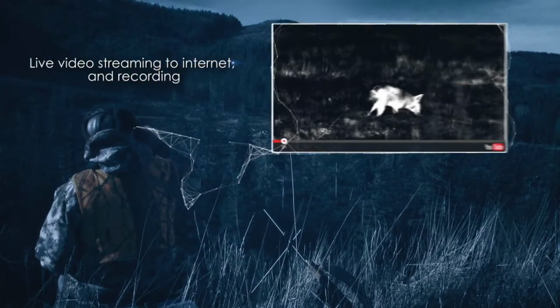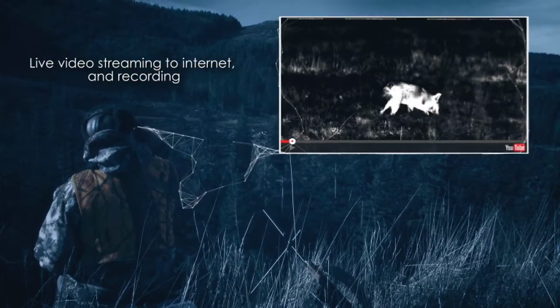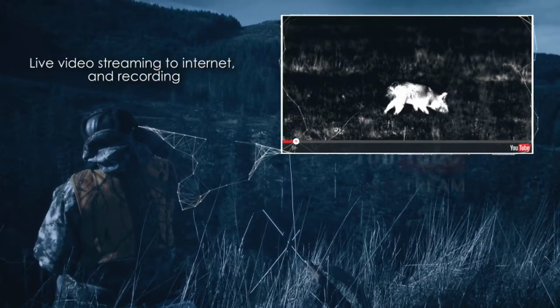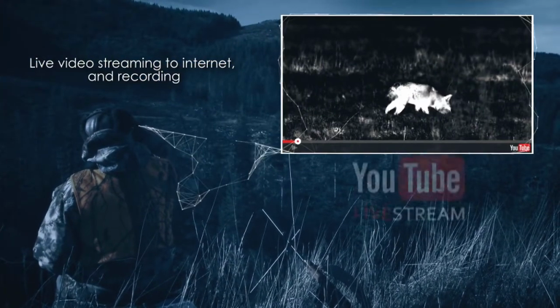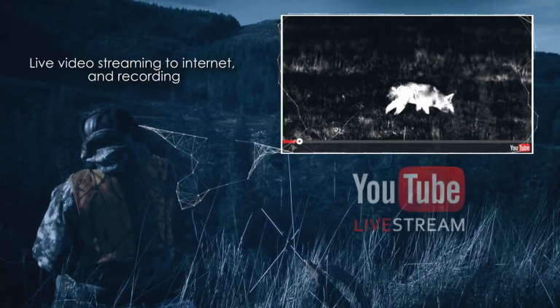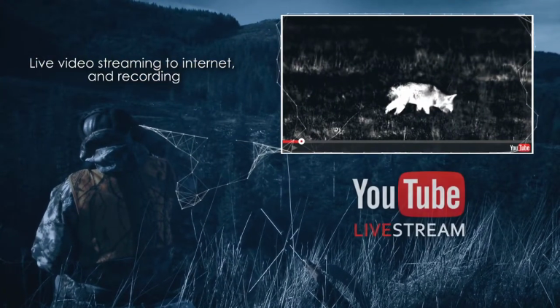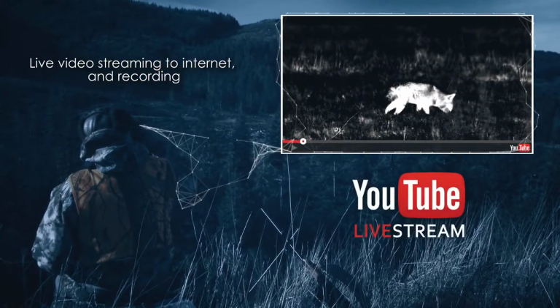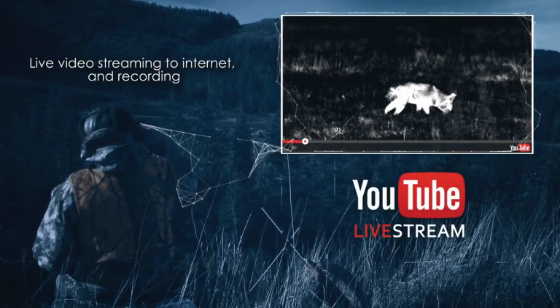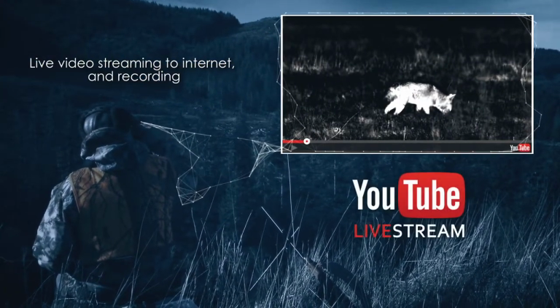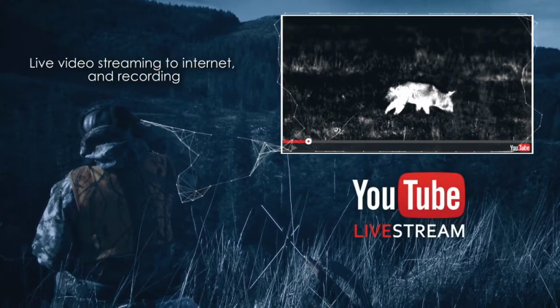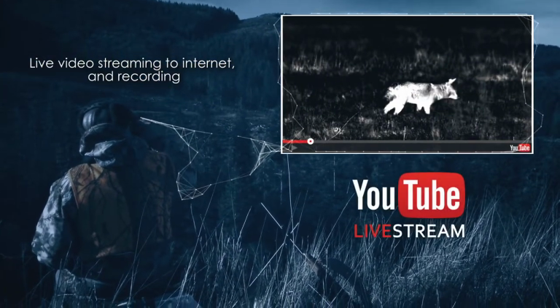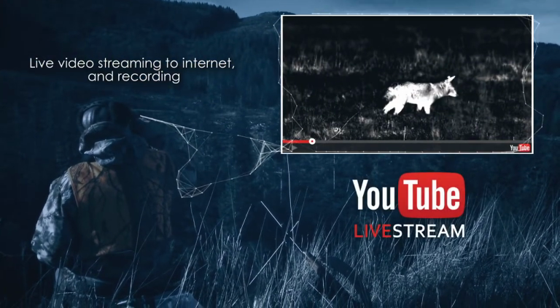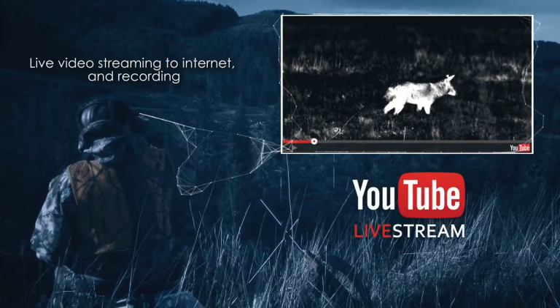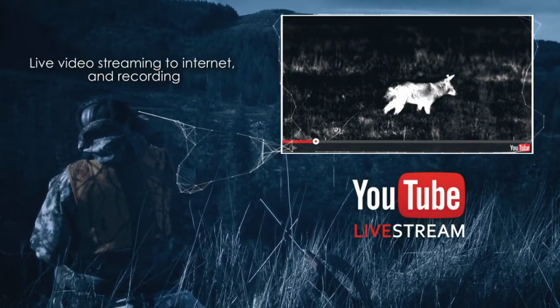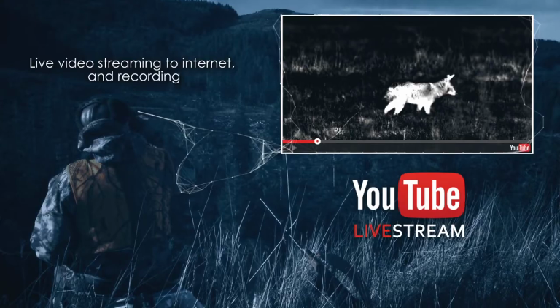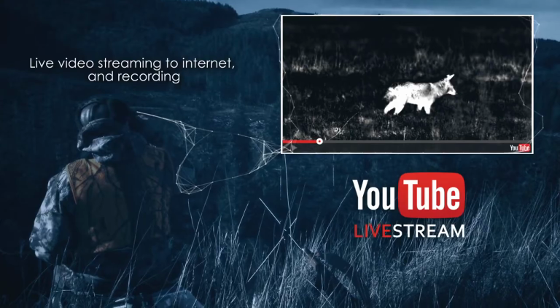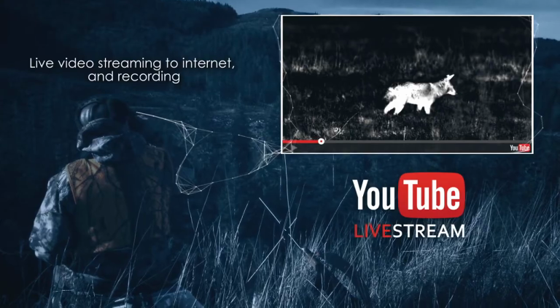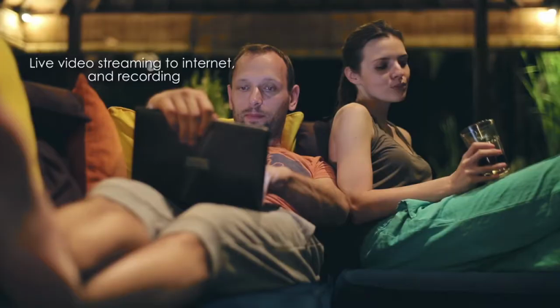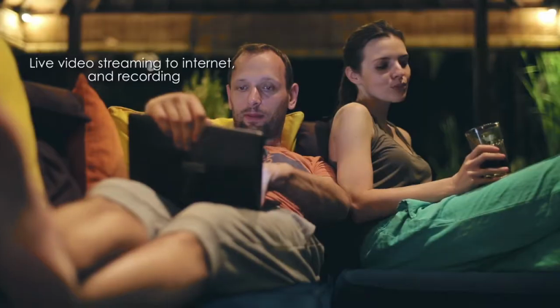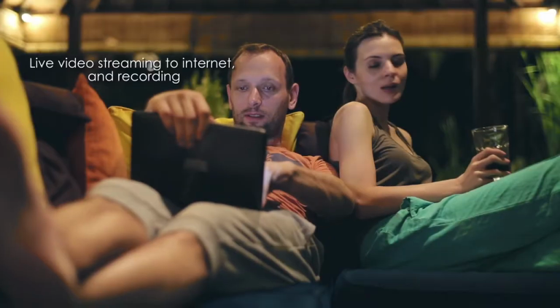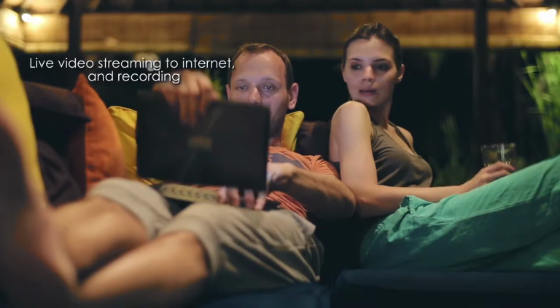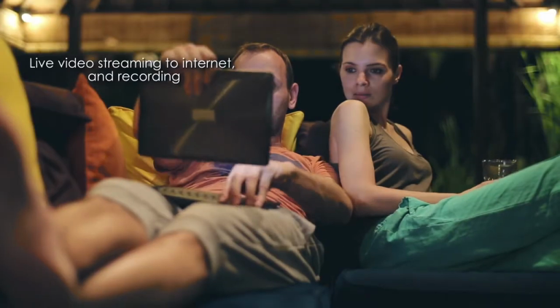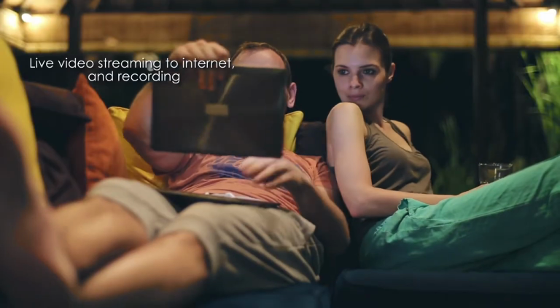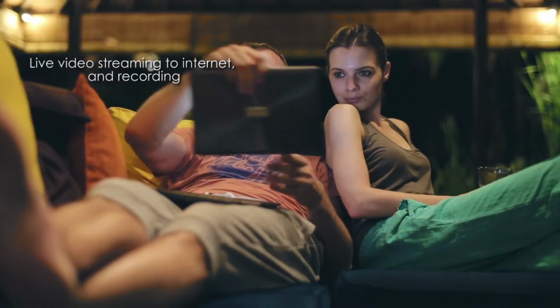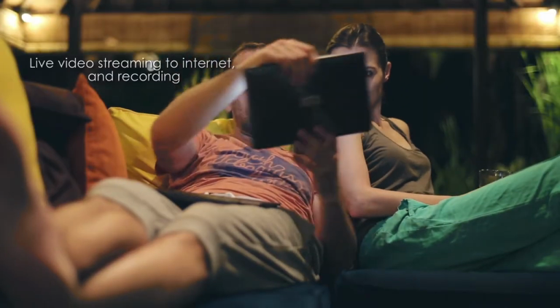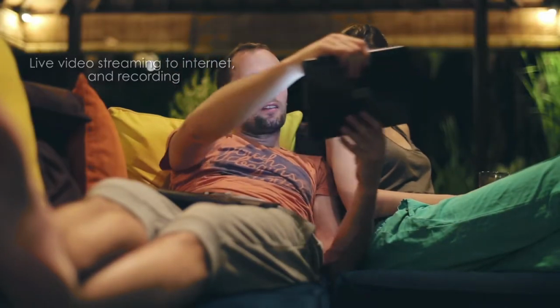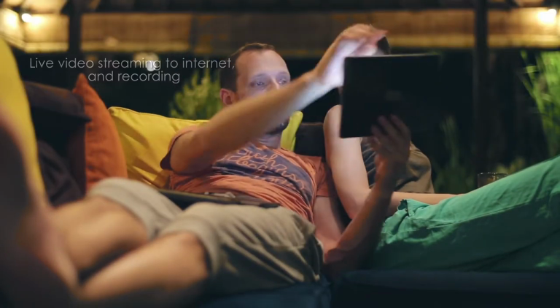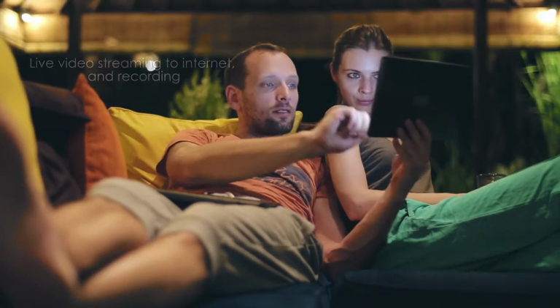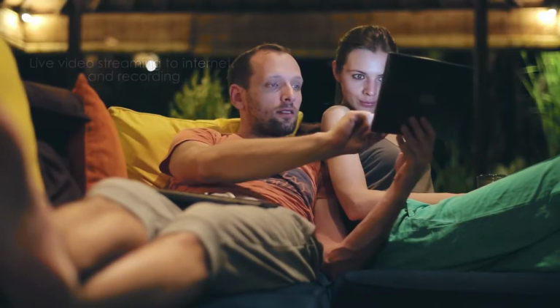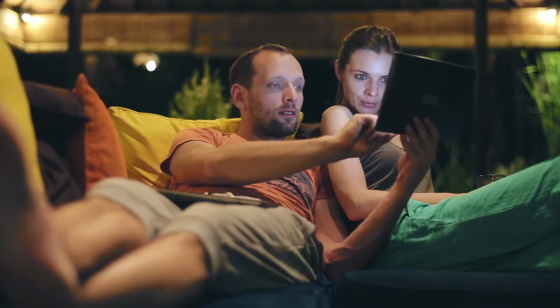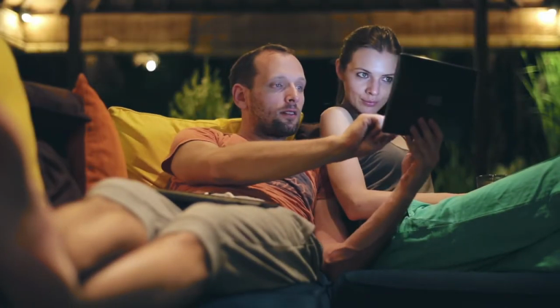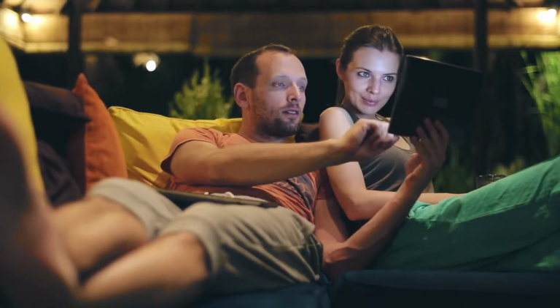Share your exciting moments and adventures online. Let your family and friends around the world experience your victories along with you.